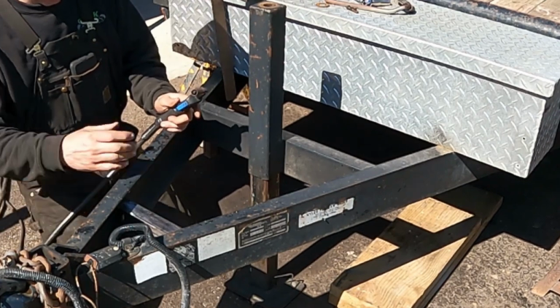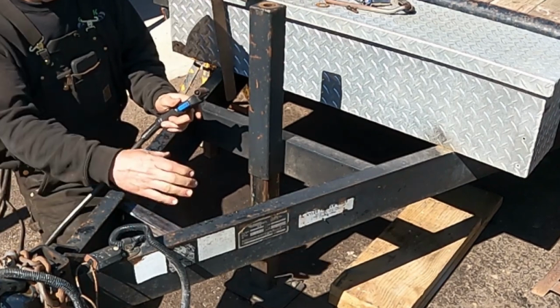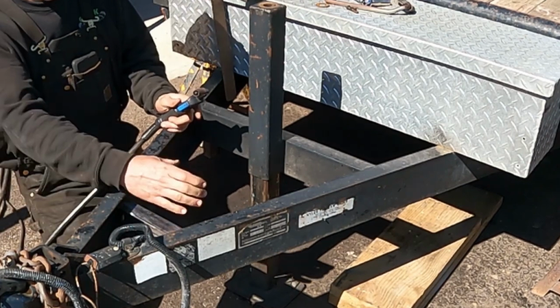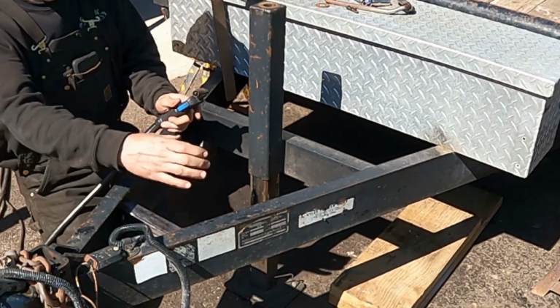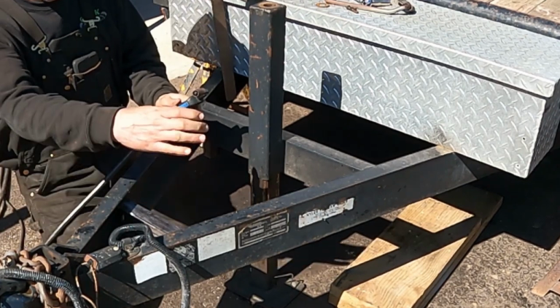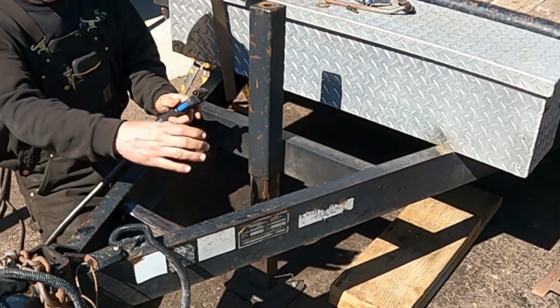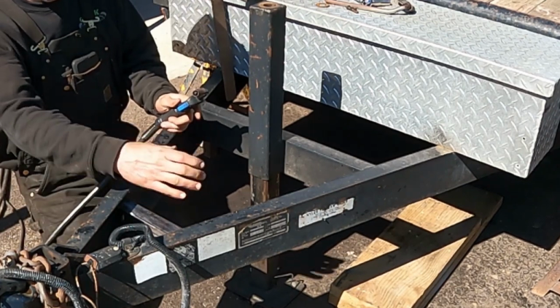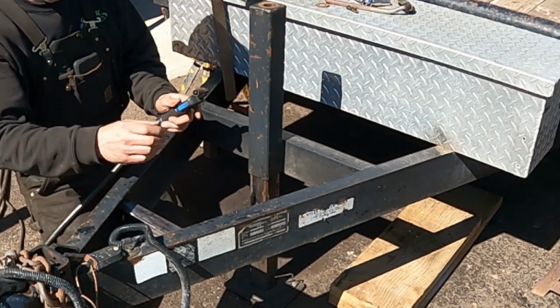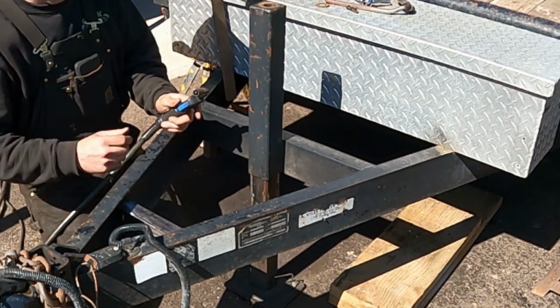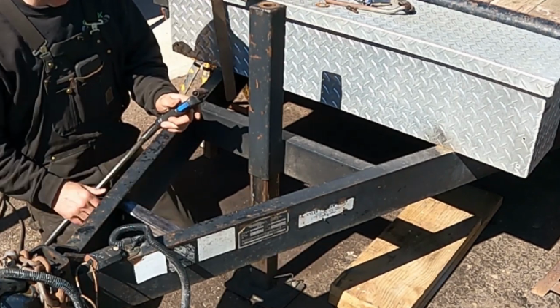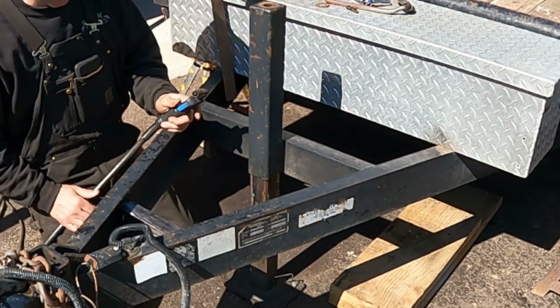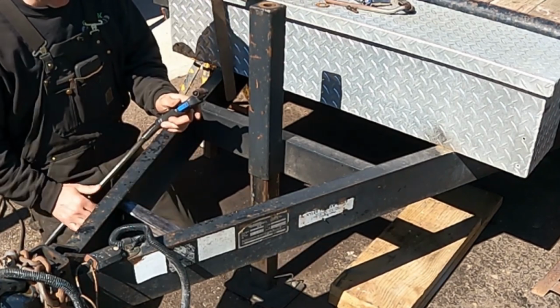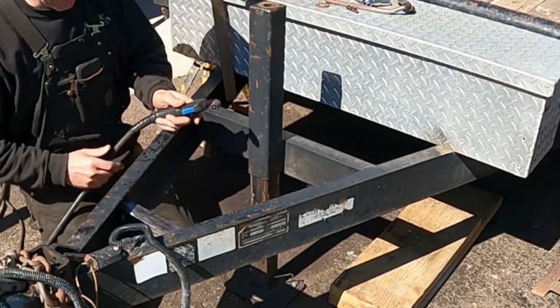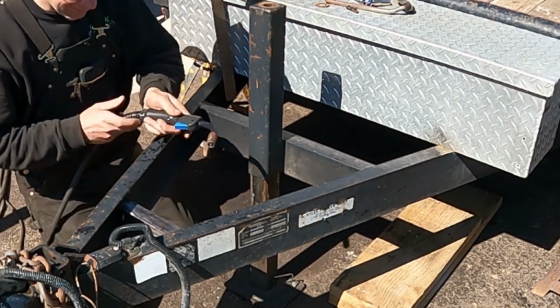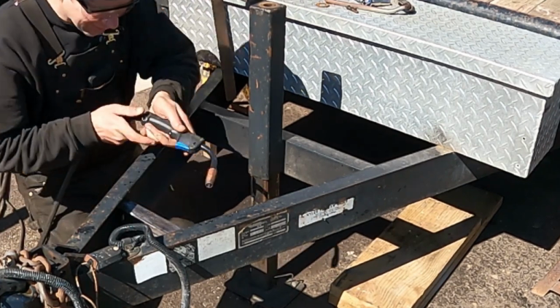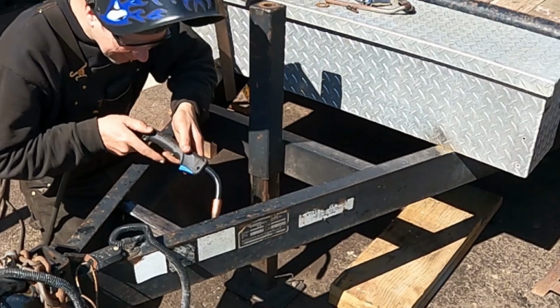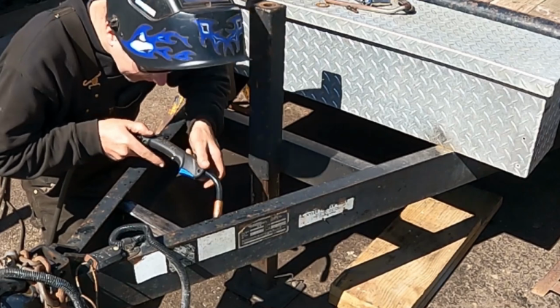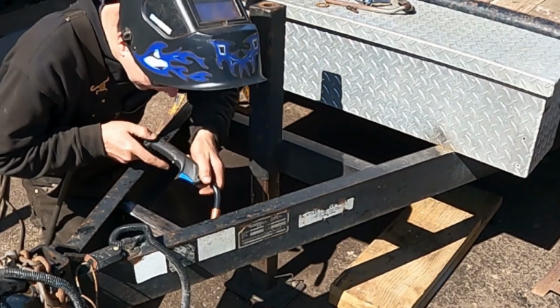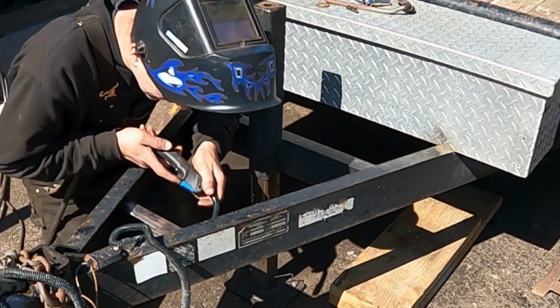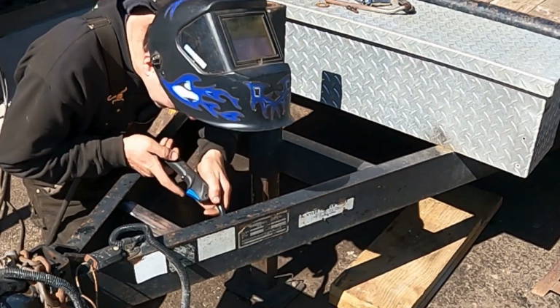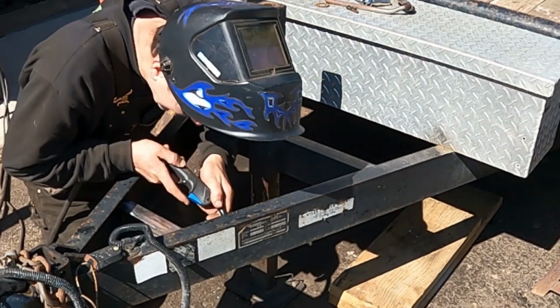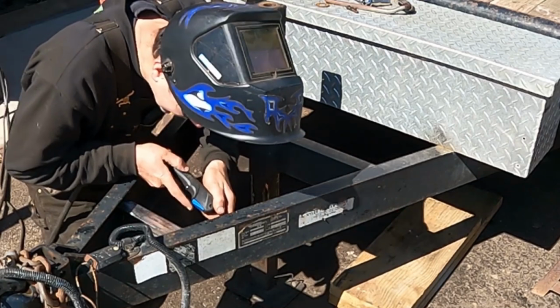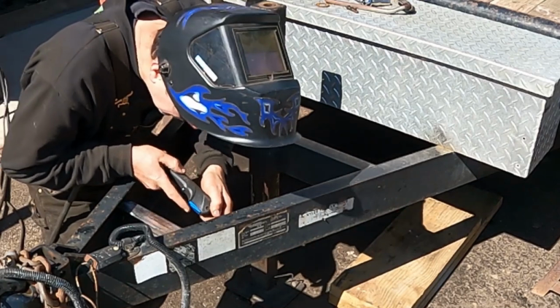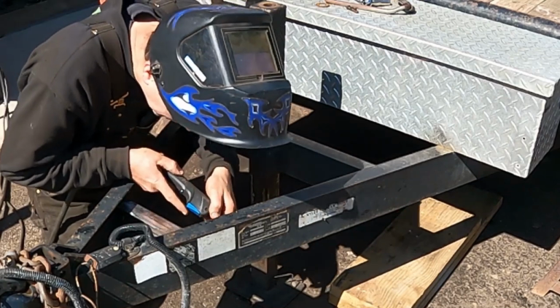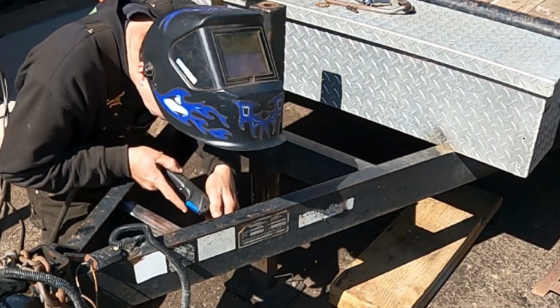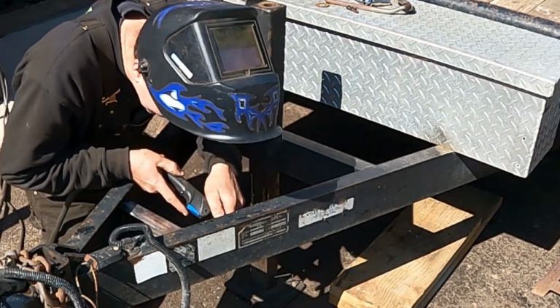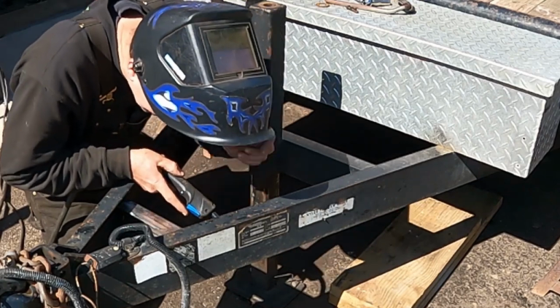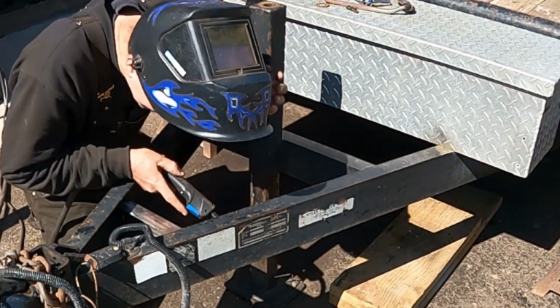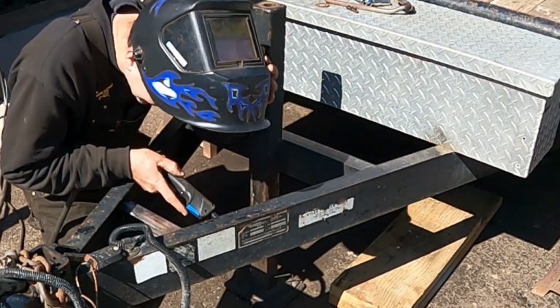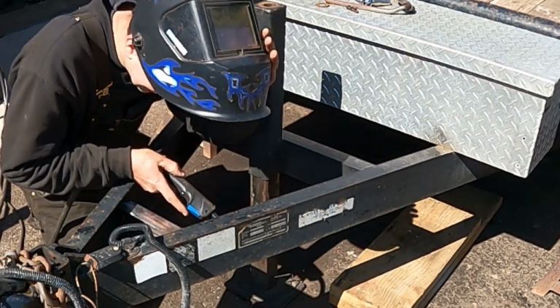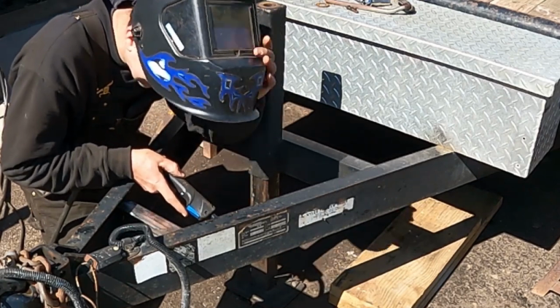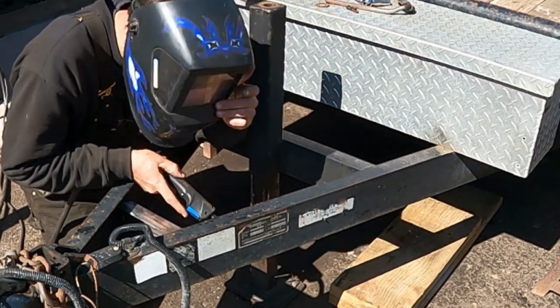Yeah, I think I can still get in there to weld with this on. I'm going to tack it a couple more places real fast.